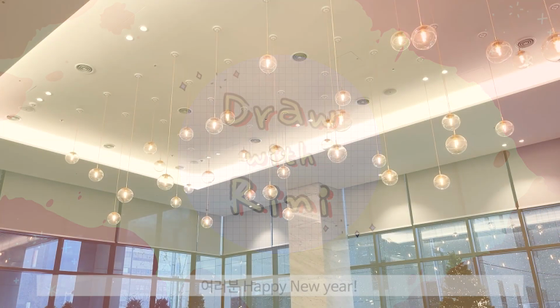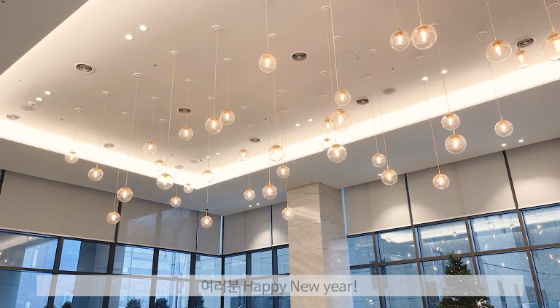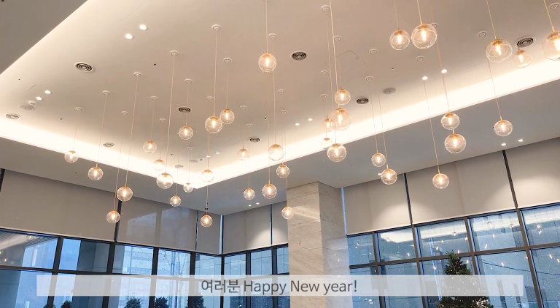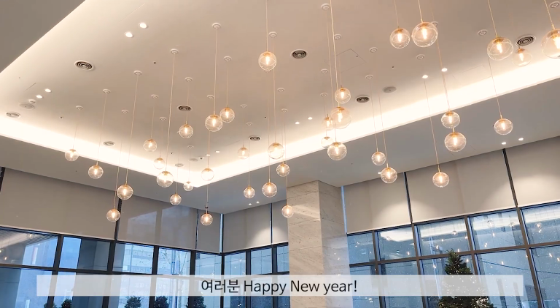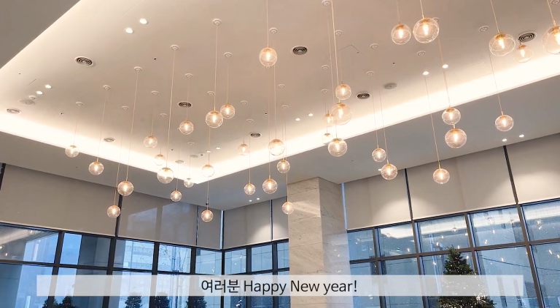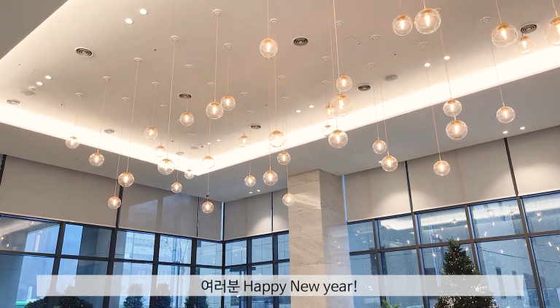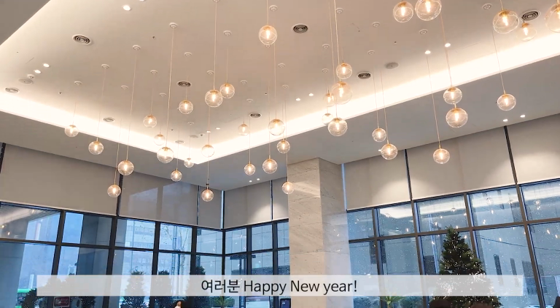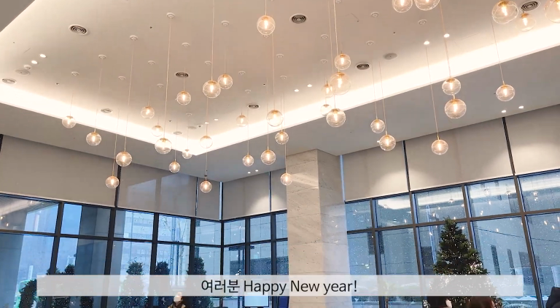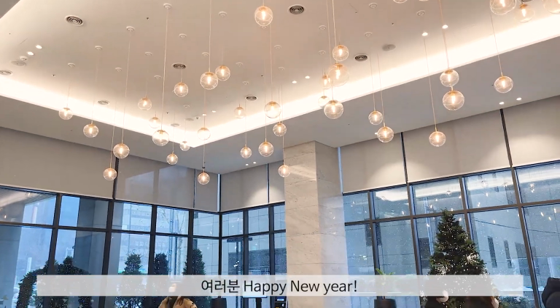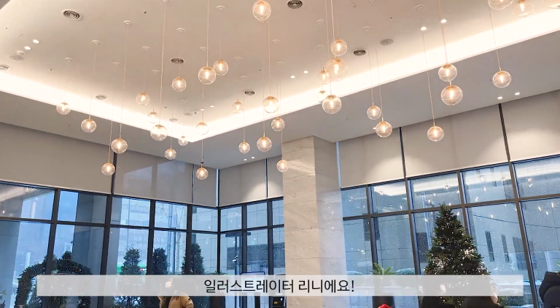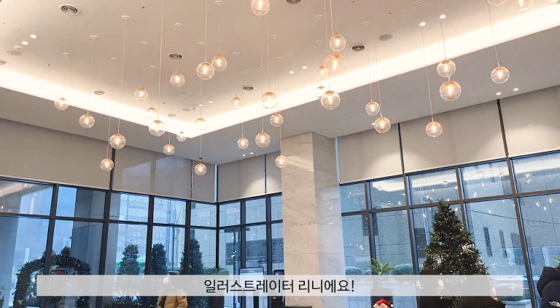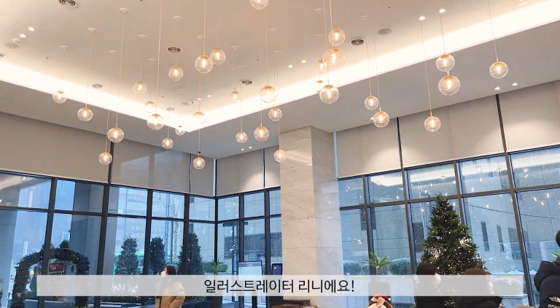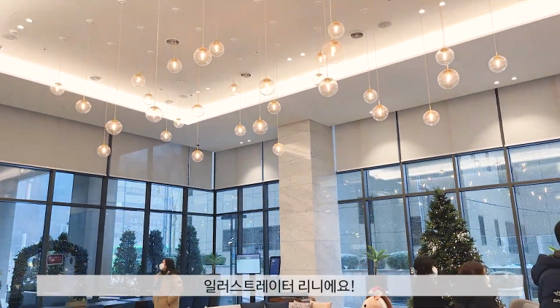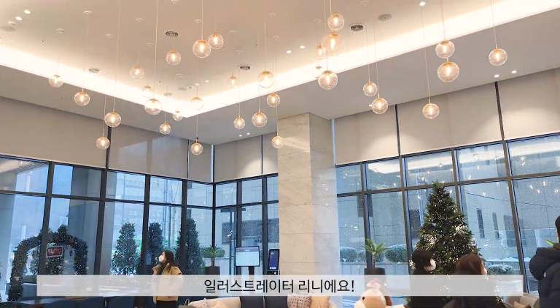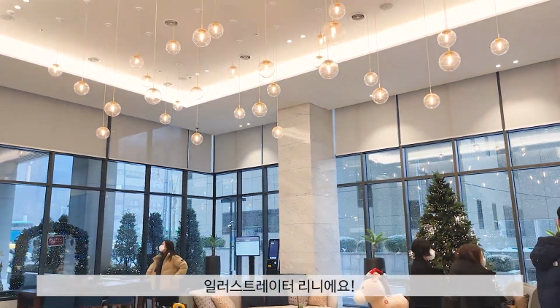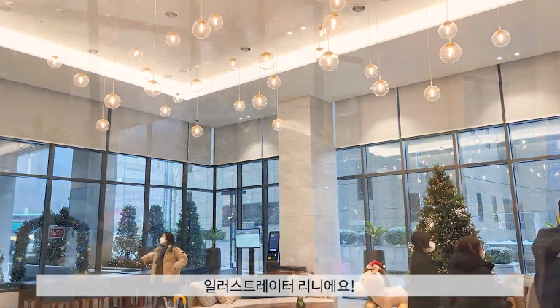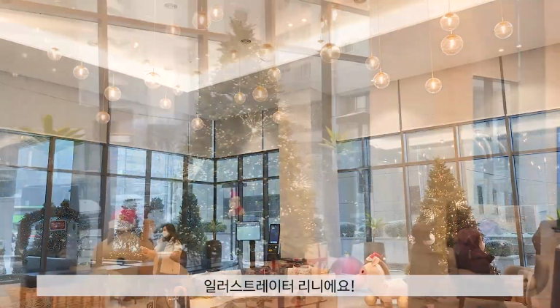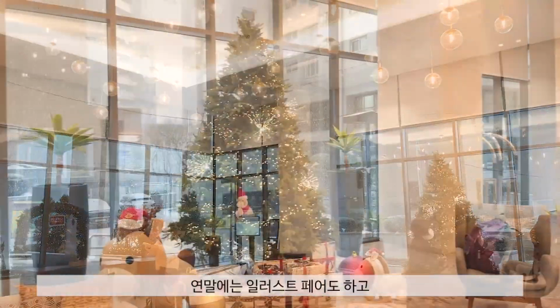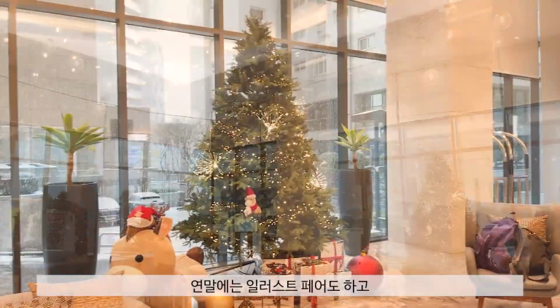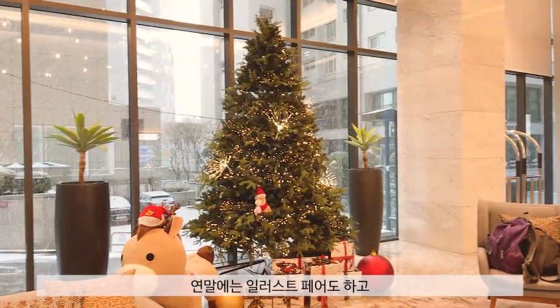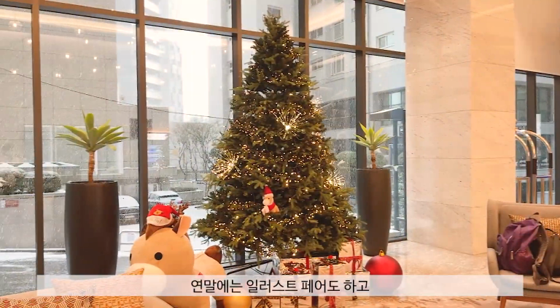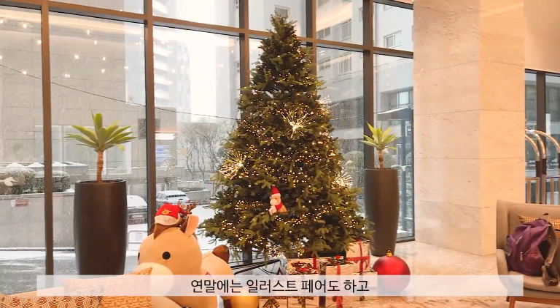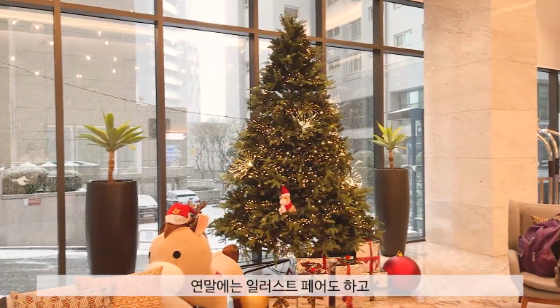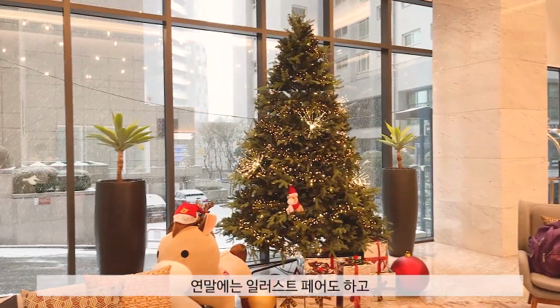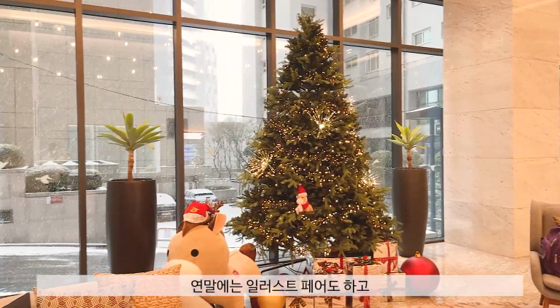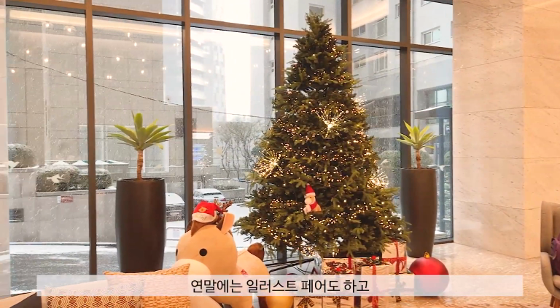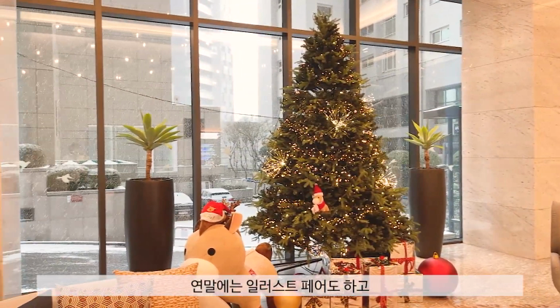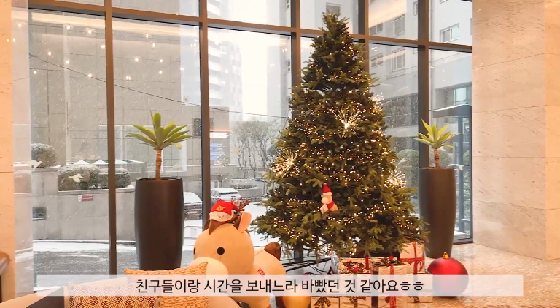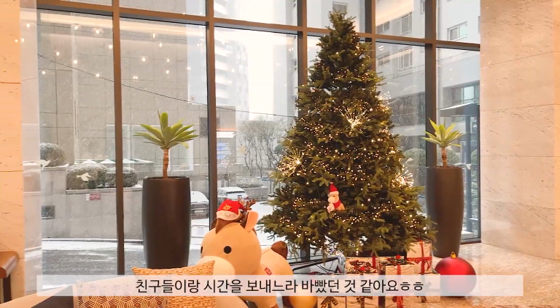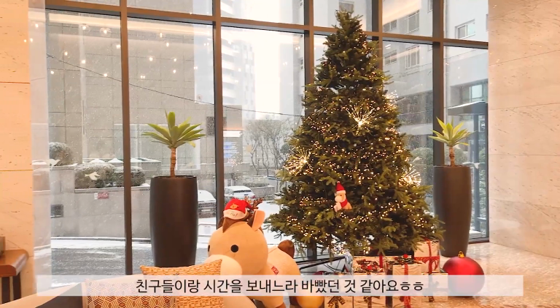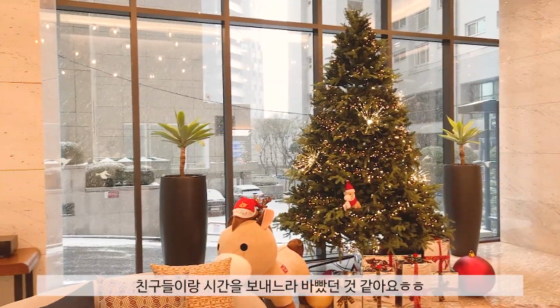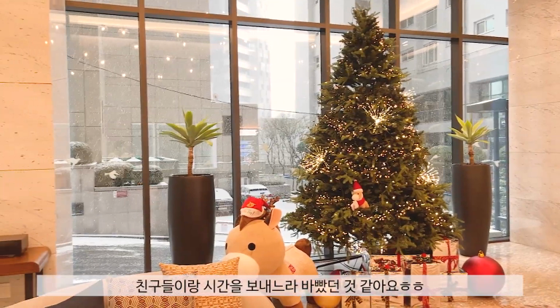Happy New Year! Illustrator Rini is here. I'm going to do illustration with my friends.